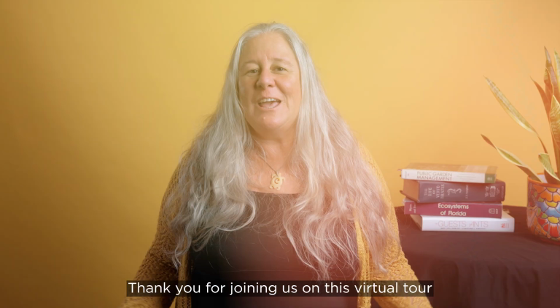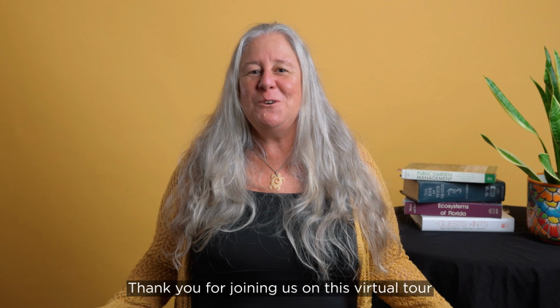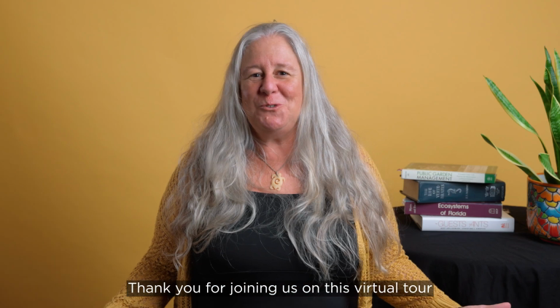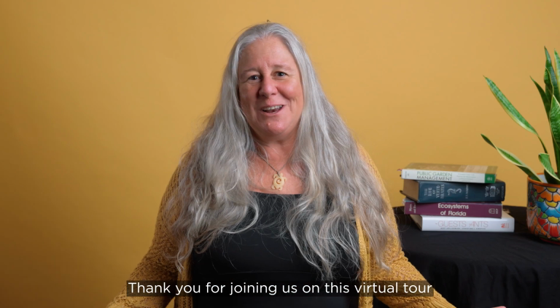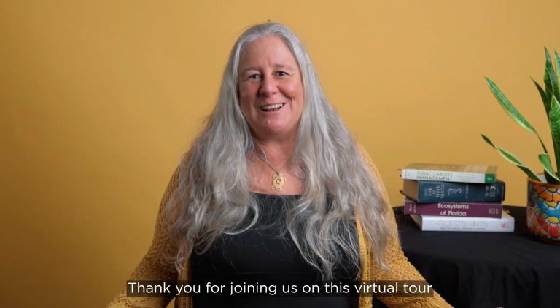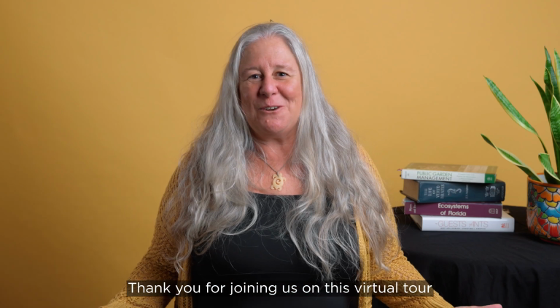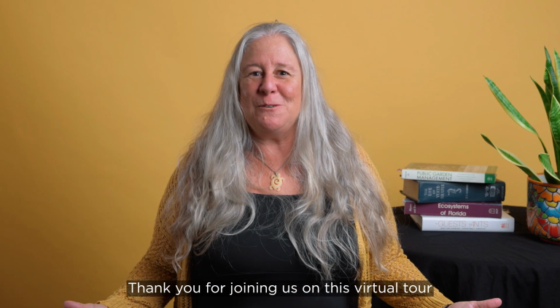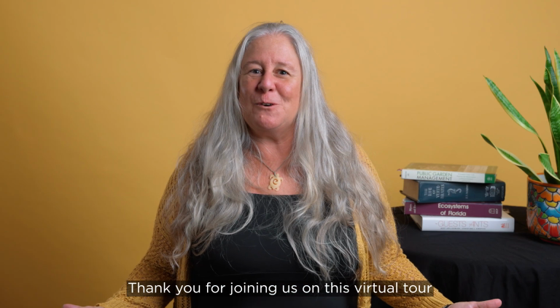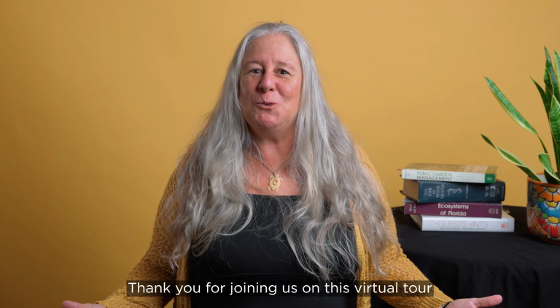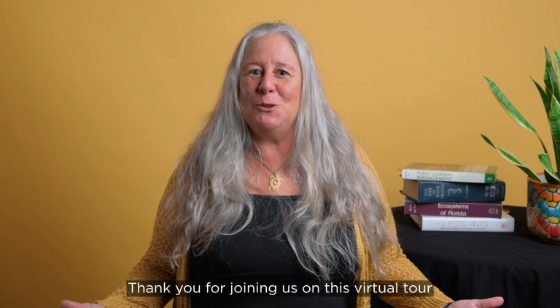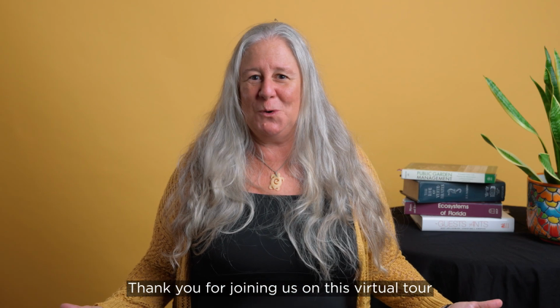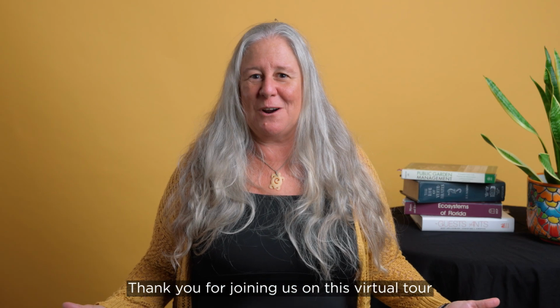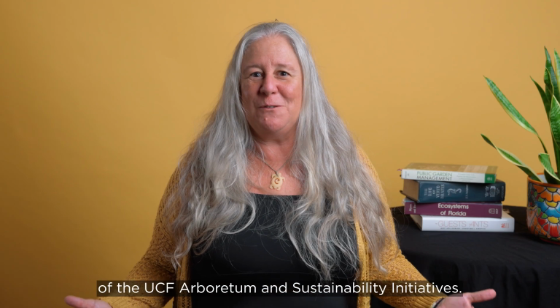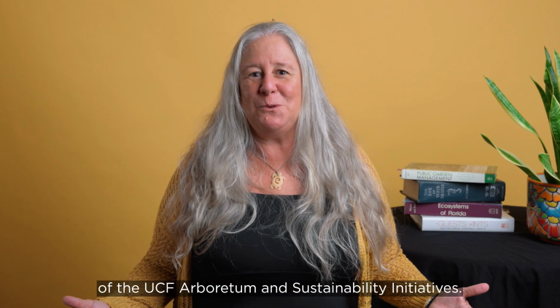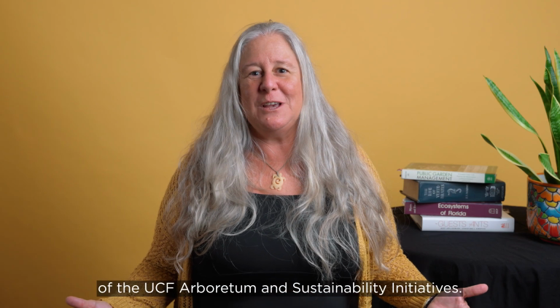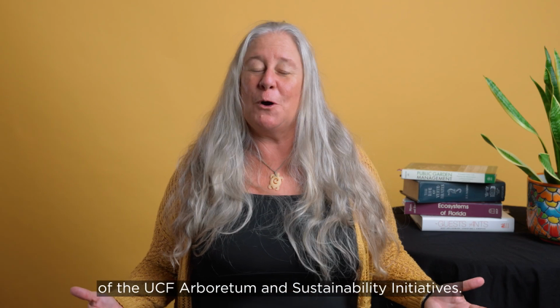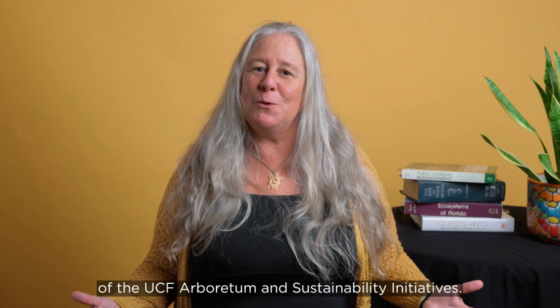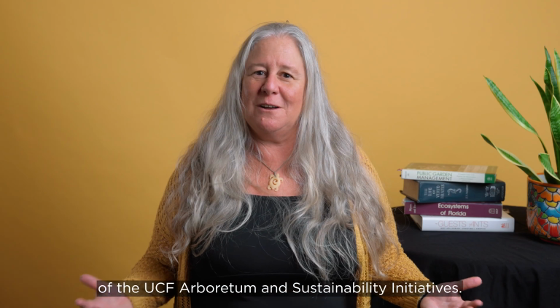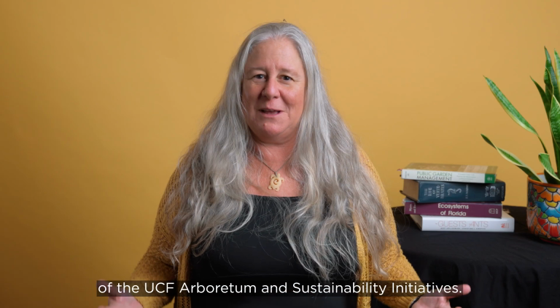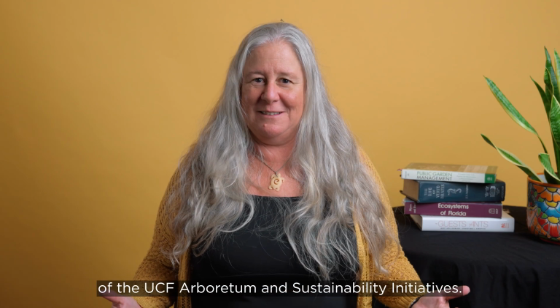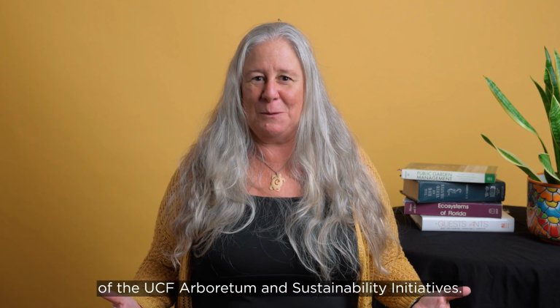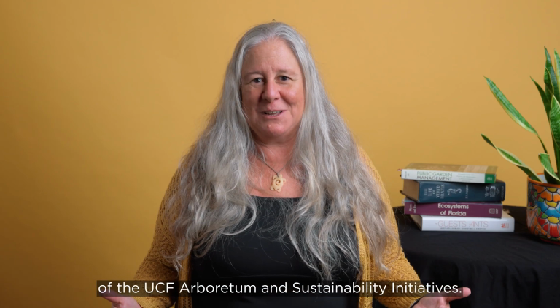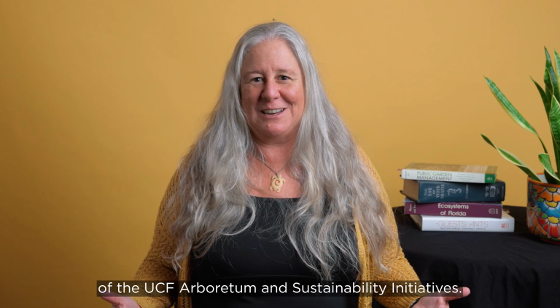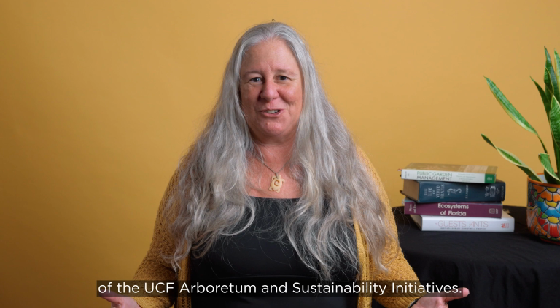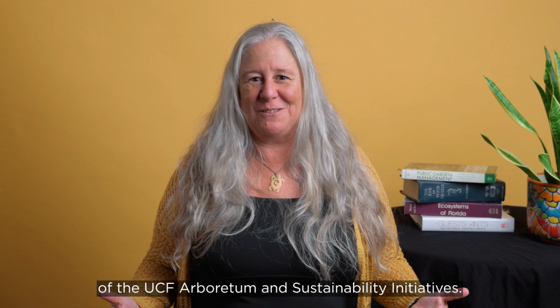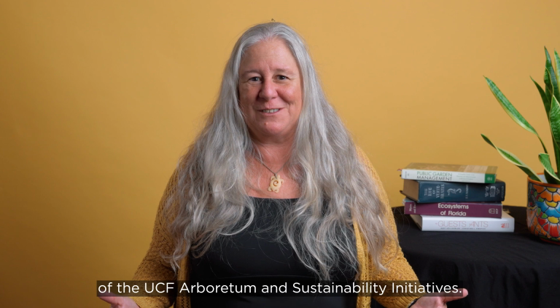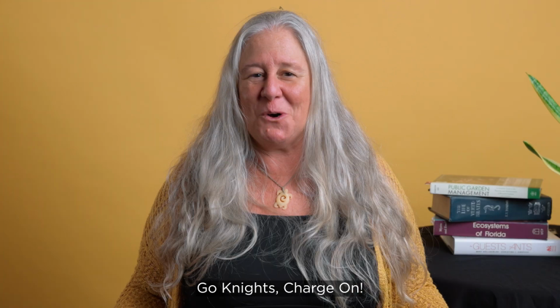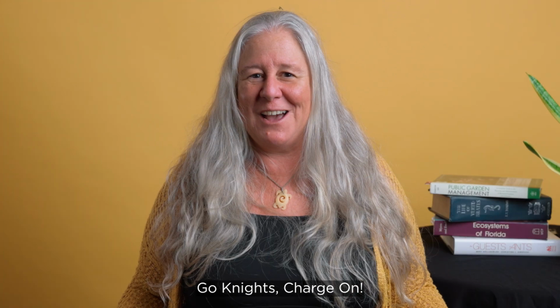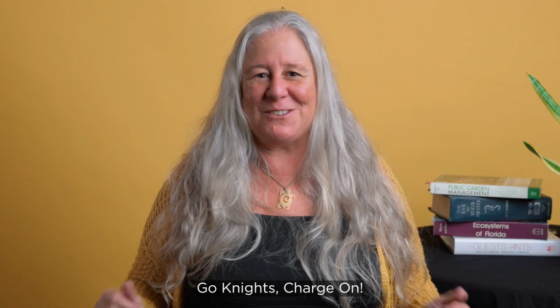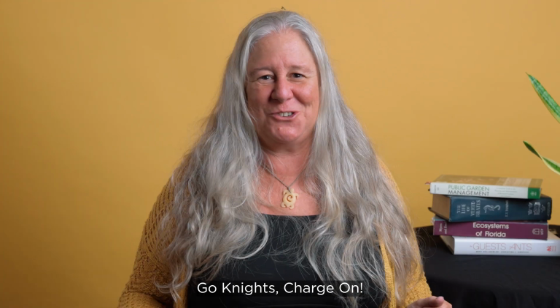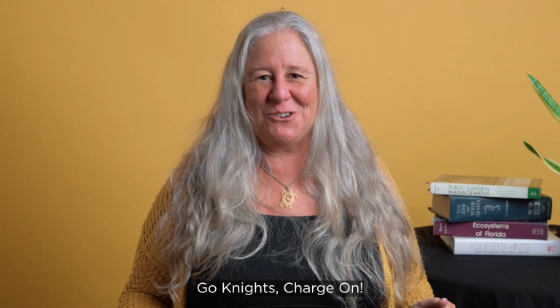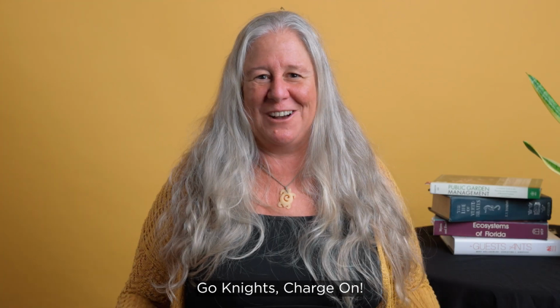Thank you for joining us on this virtual tour of the UCF Arboretum and Sustainability Initiatives. Go Knights! Charge On!